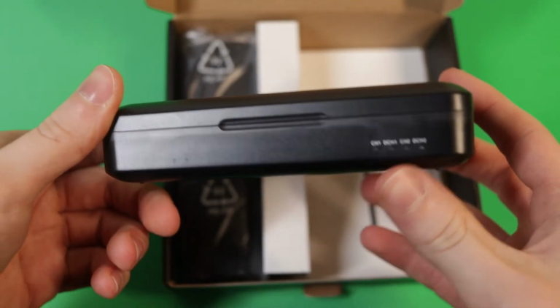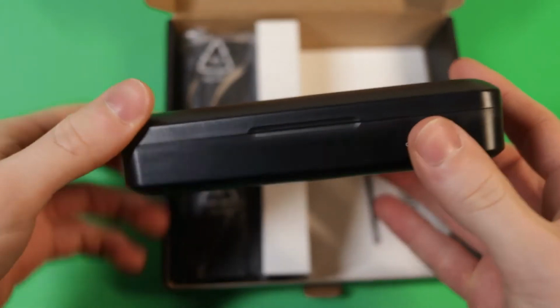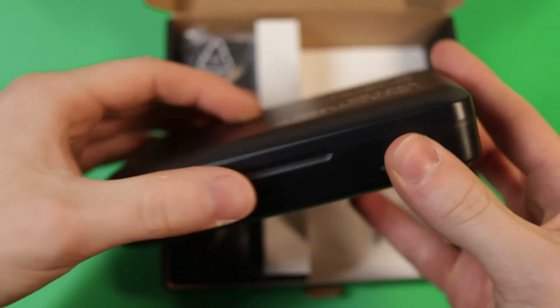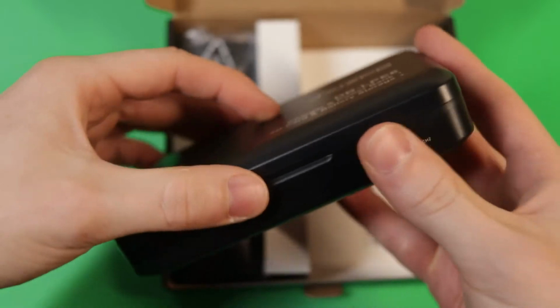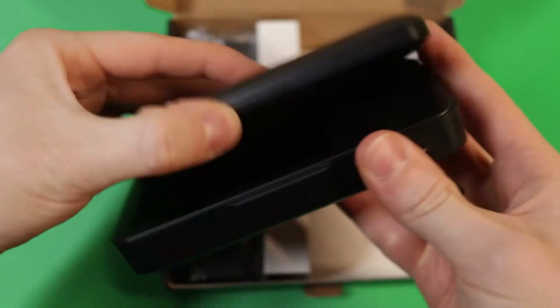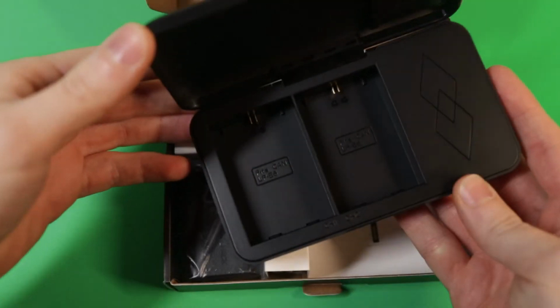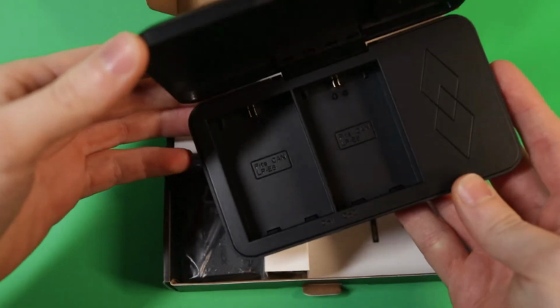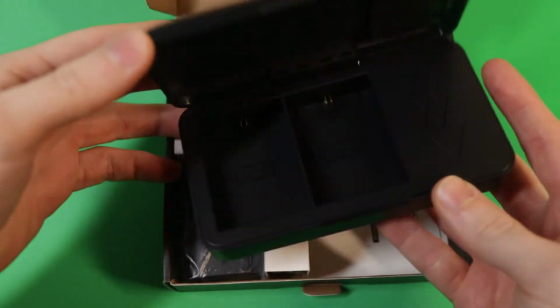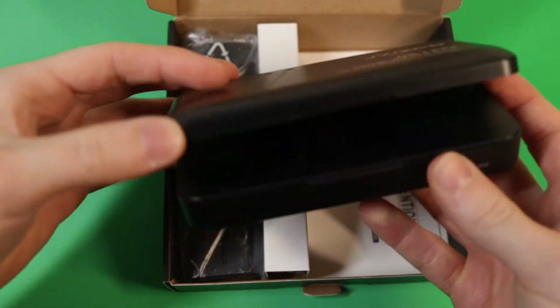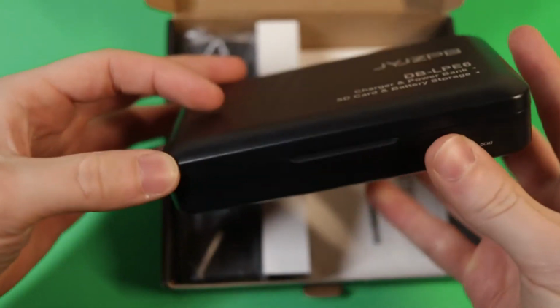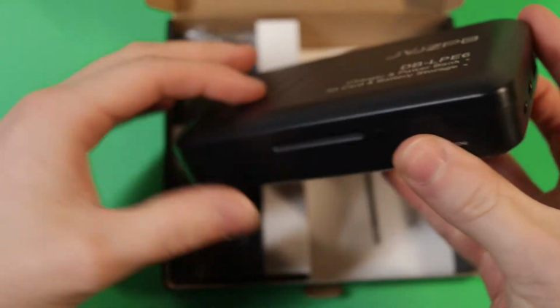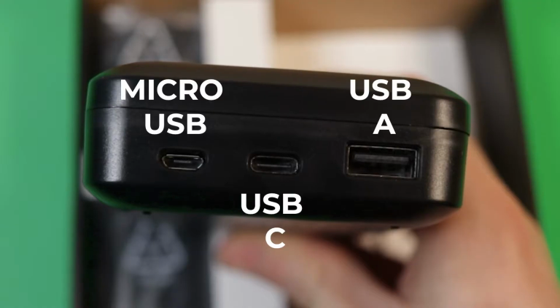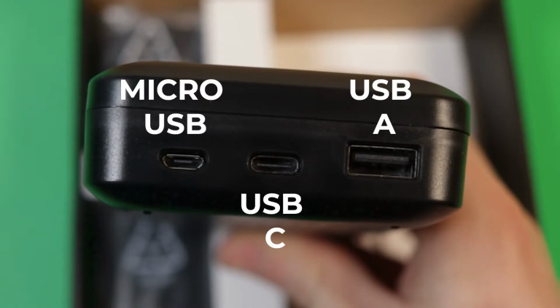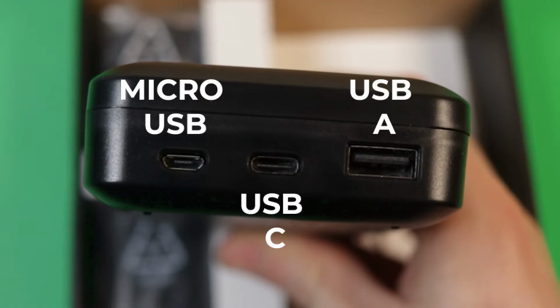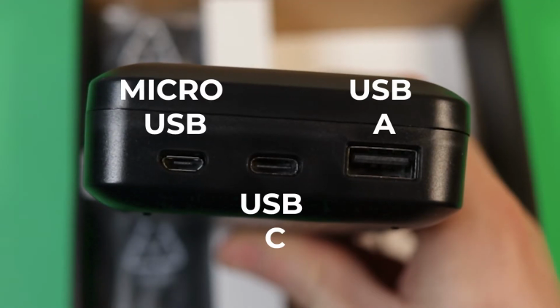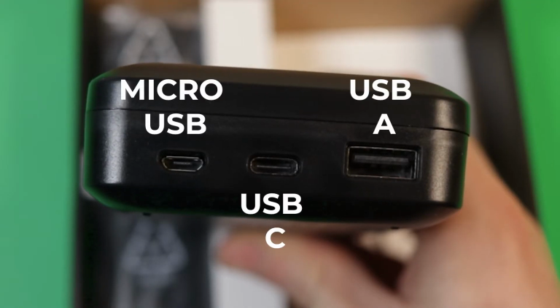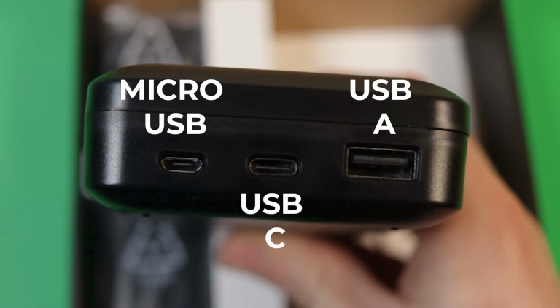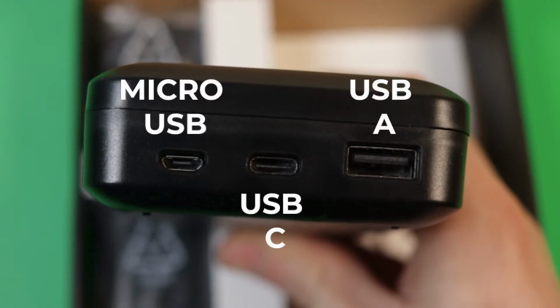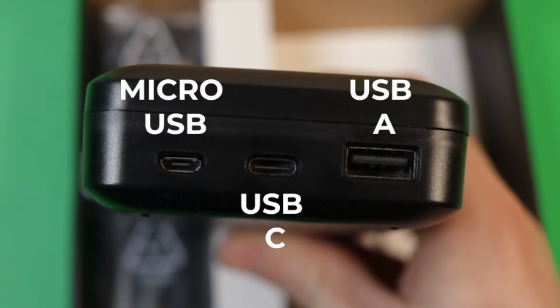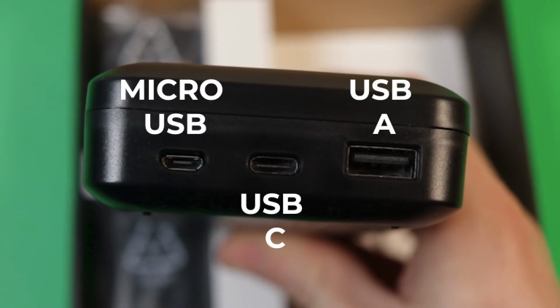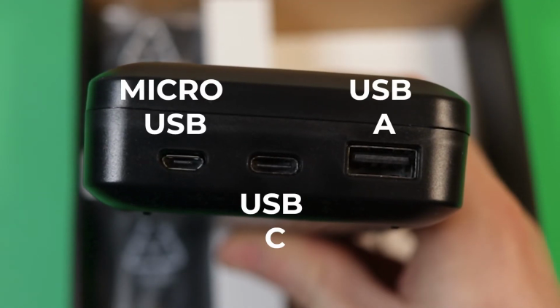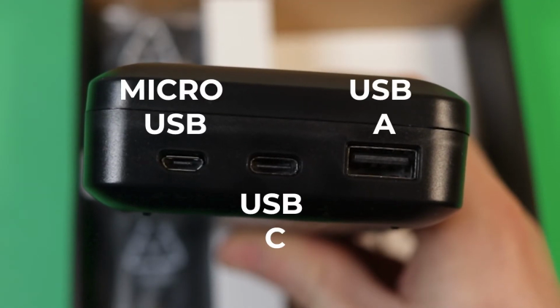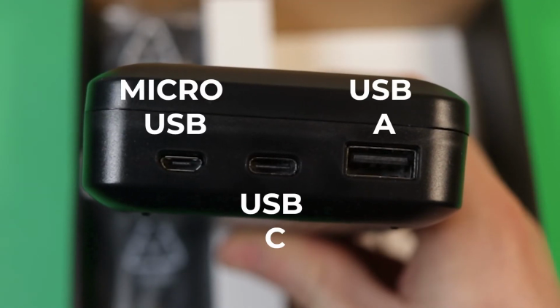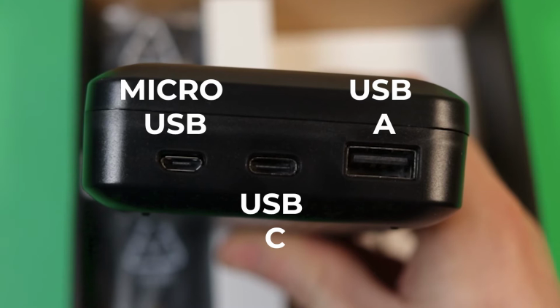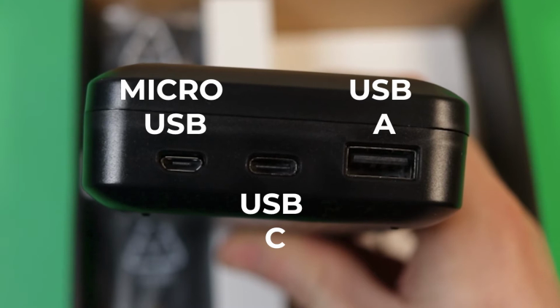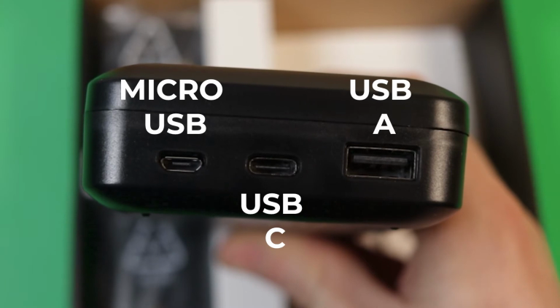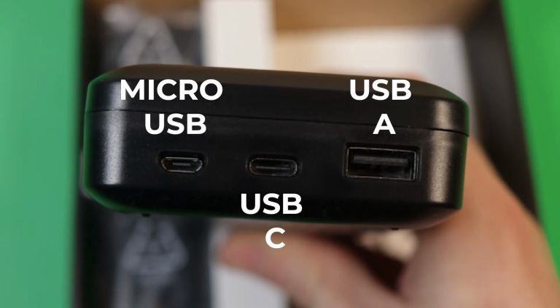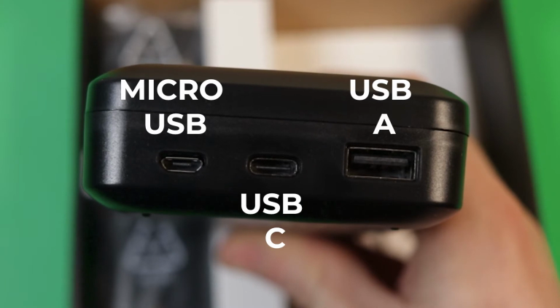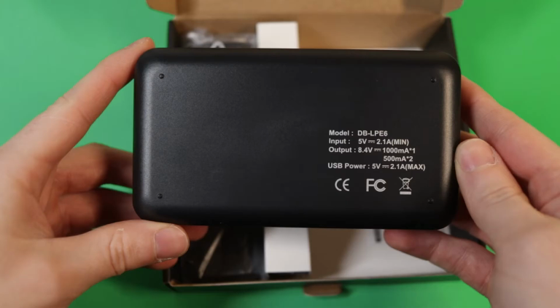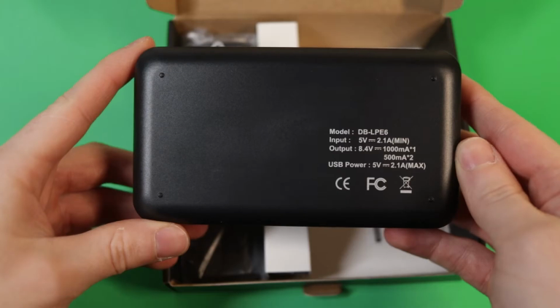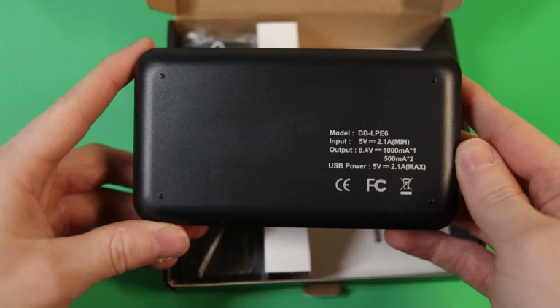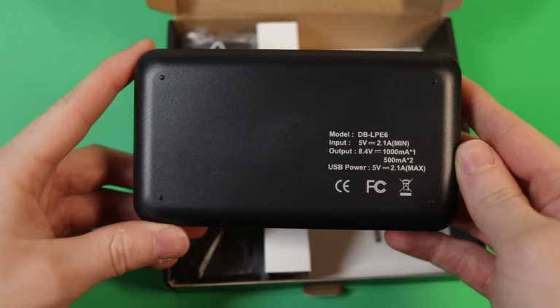Taking a look at the unboxing, we have the charging case and you can charge two batteries at the same time. We have micro USB, USB-C, and USB-A.